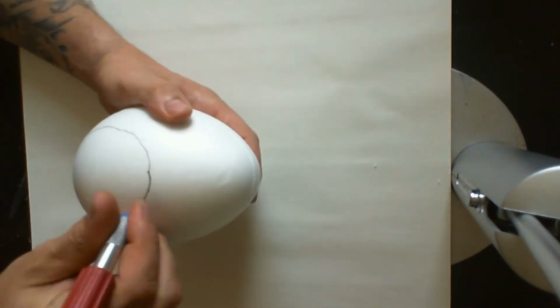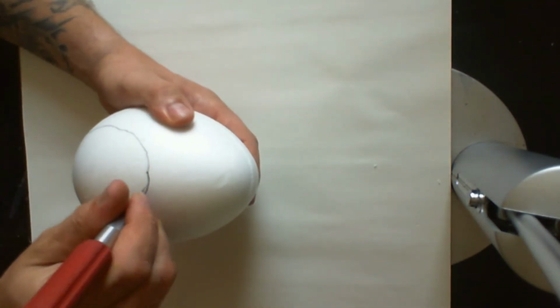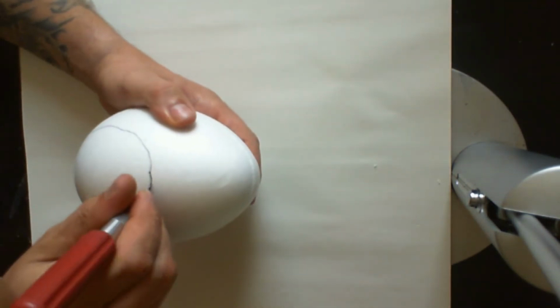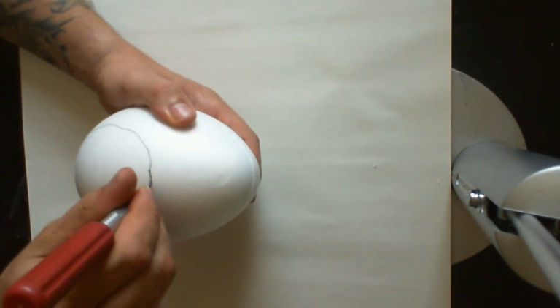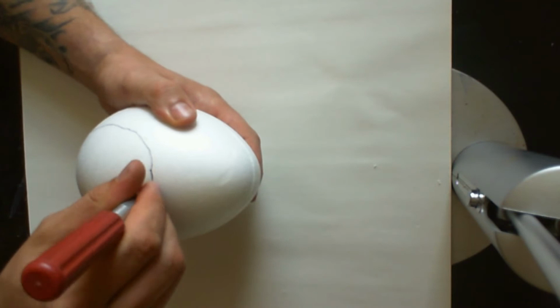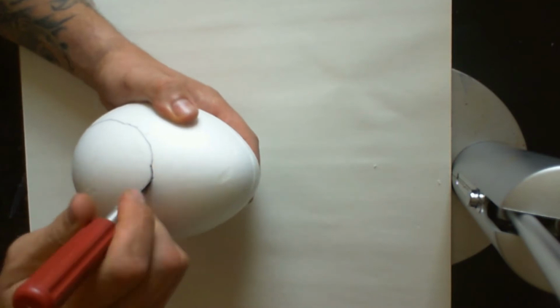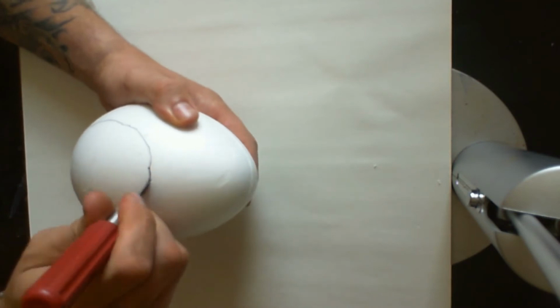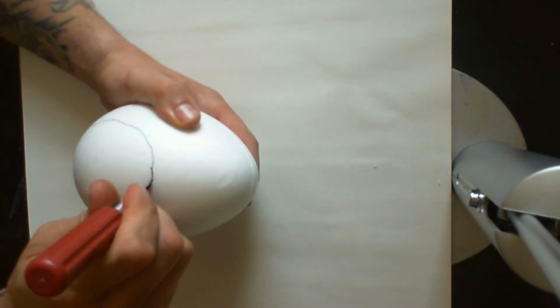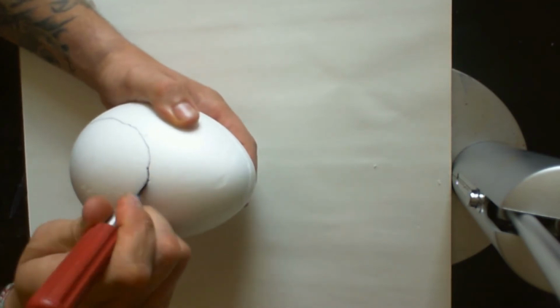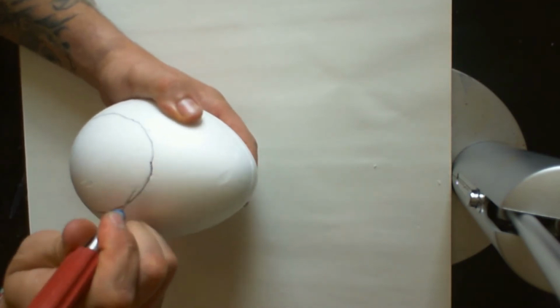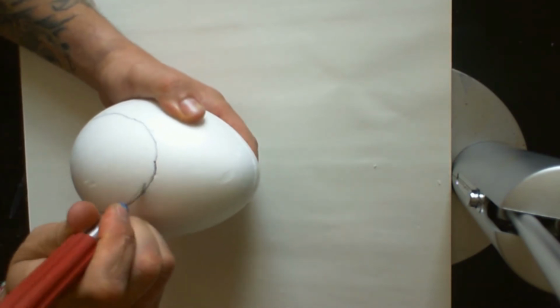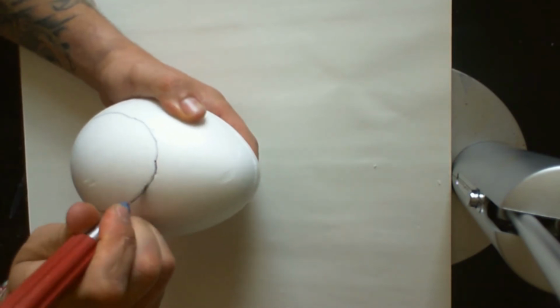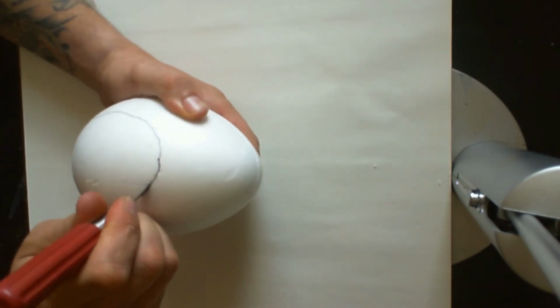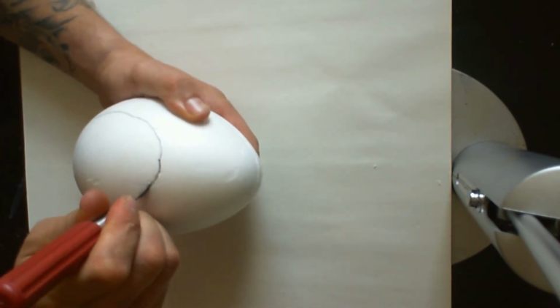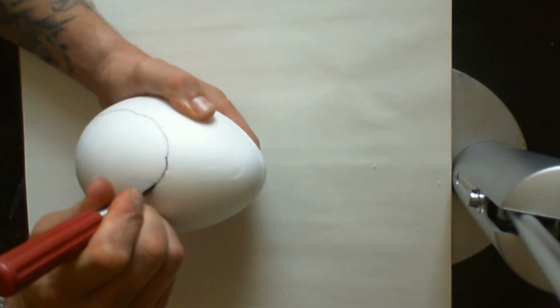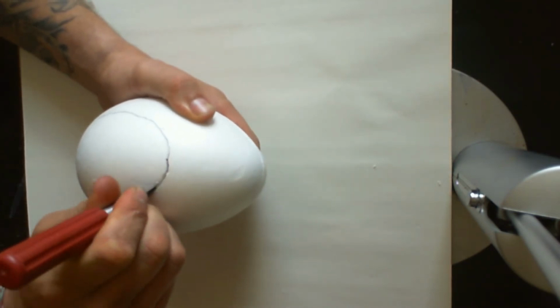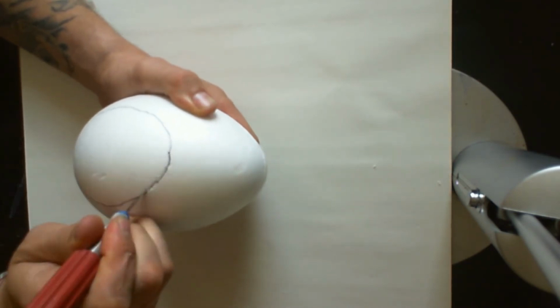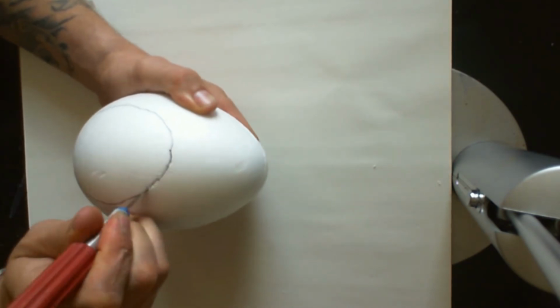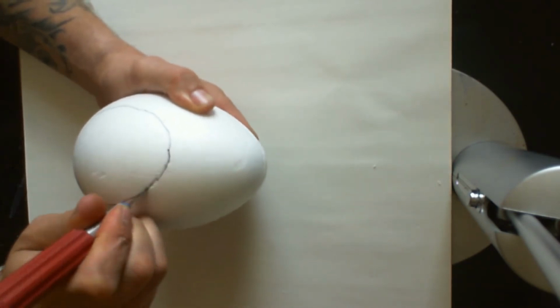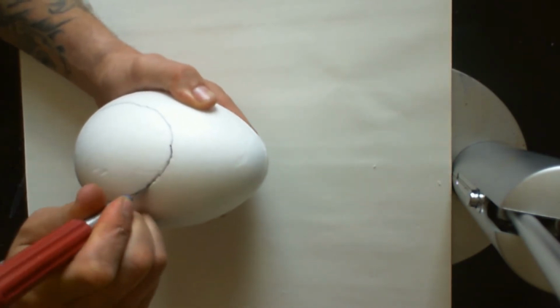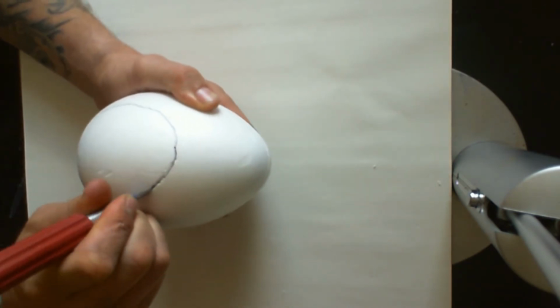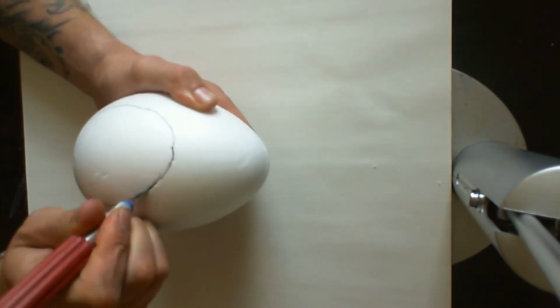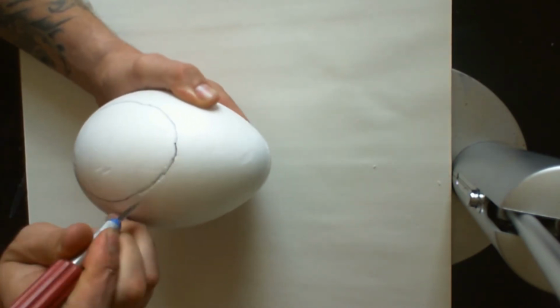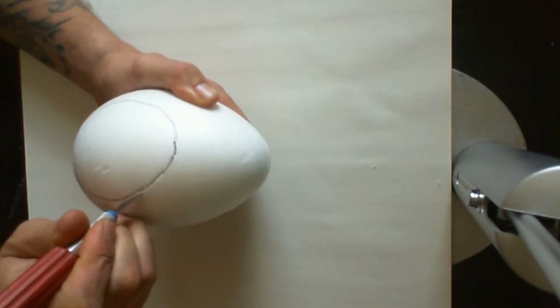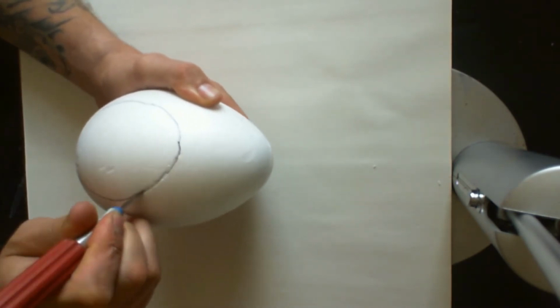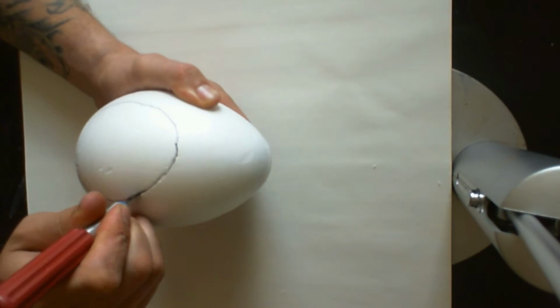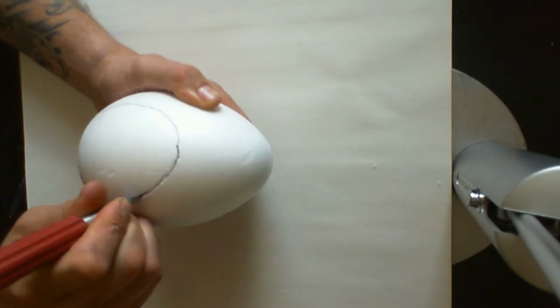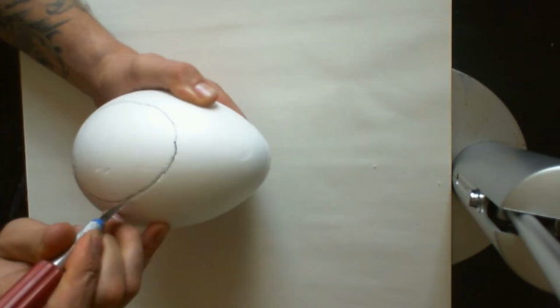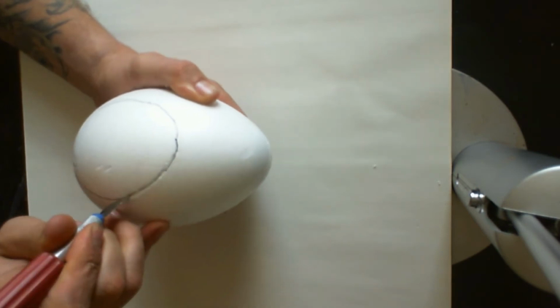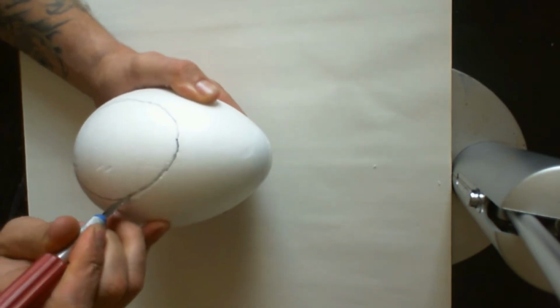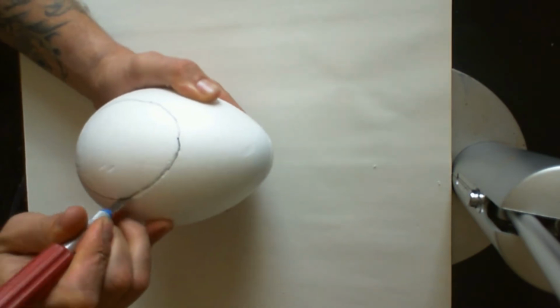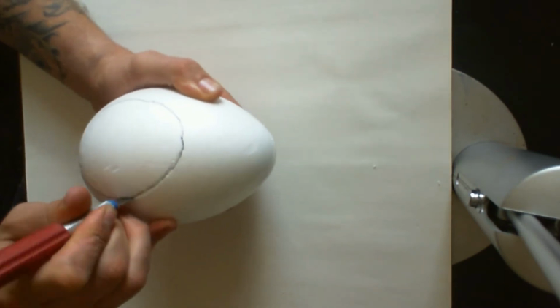For the main body of the spore I used a polystyrene egg. You can pick these up from most hobby shops — I got this one for about £2.50 in Hobbycraft.